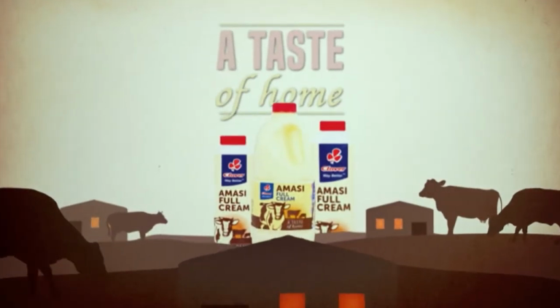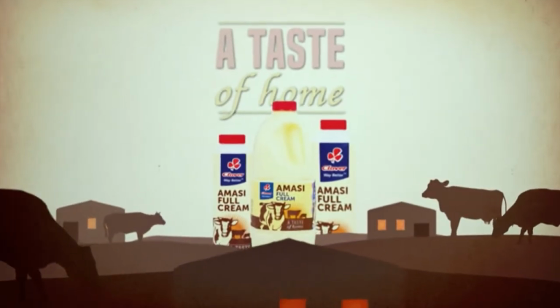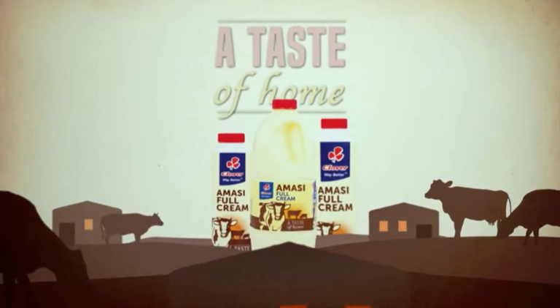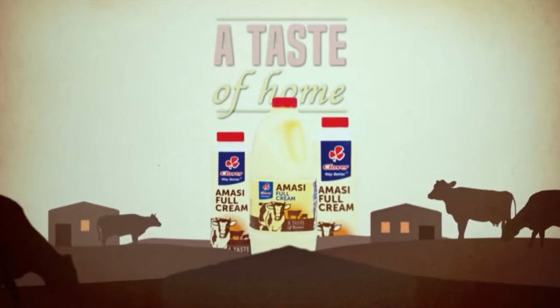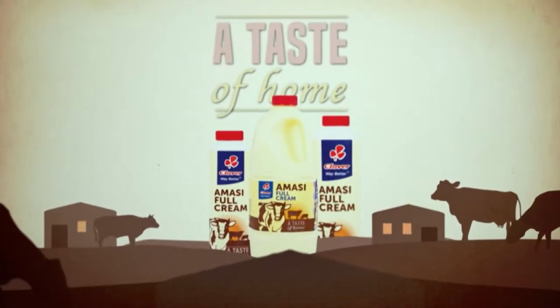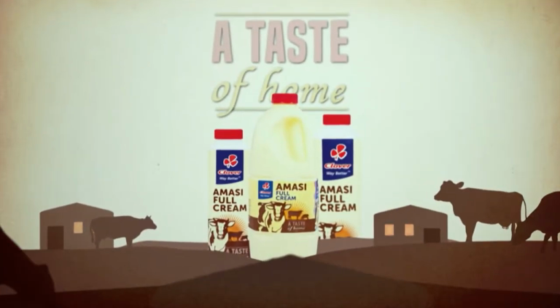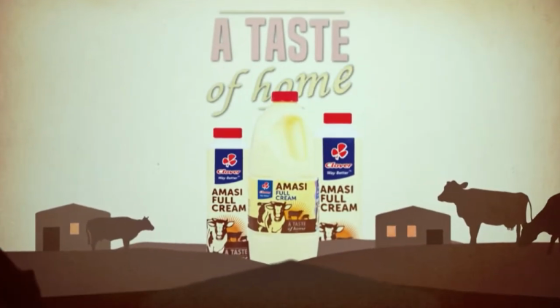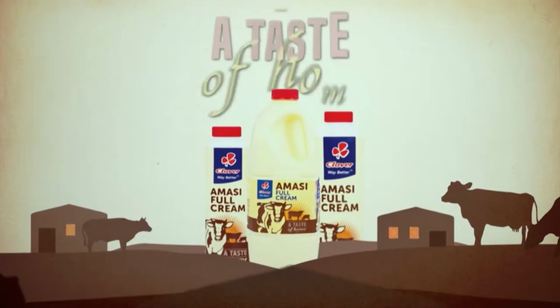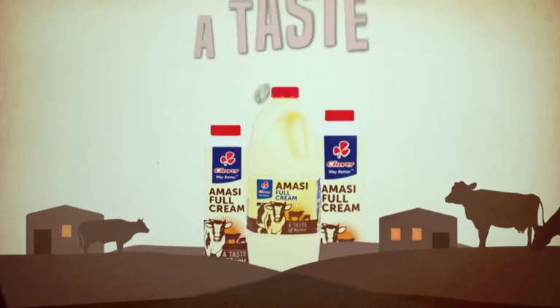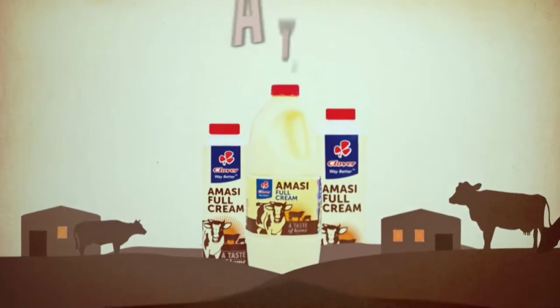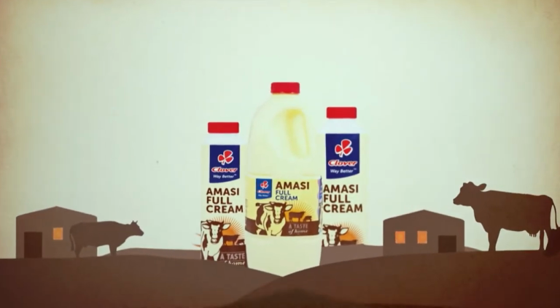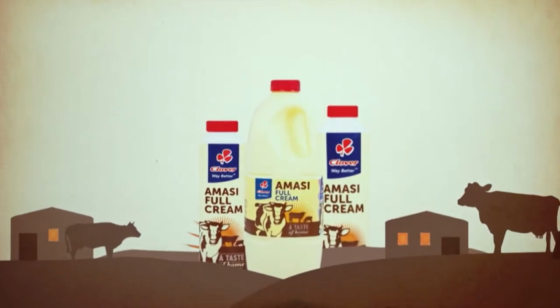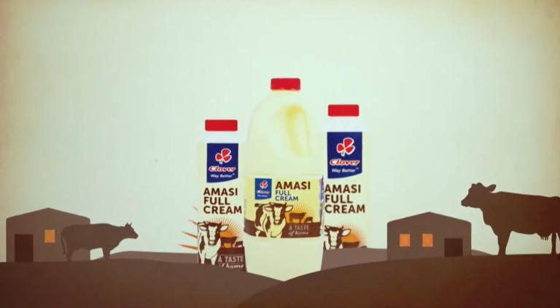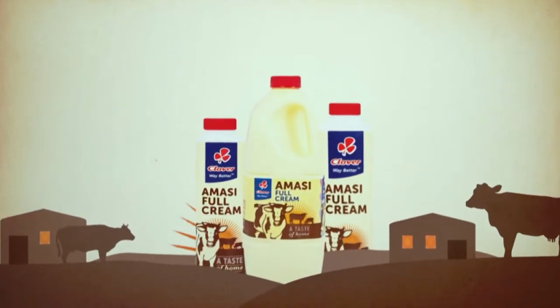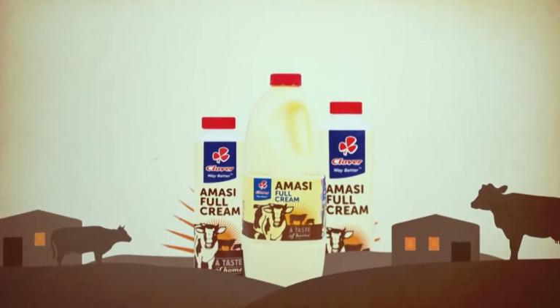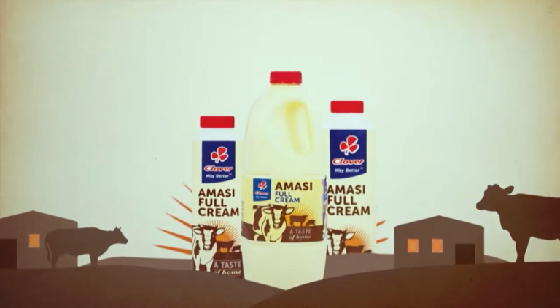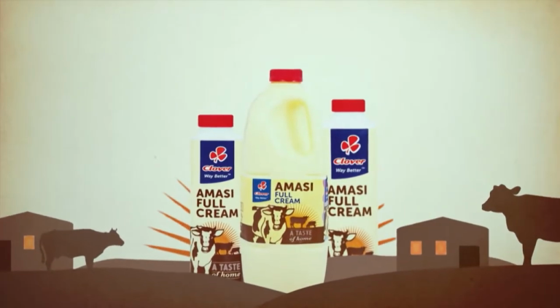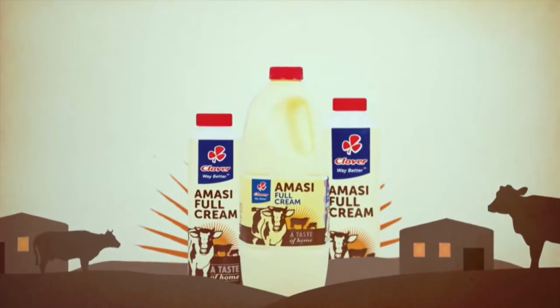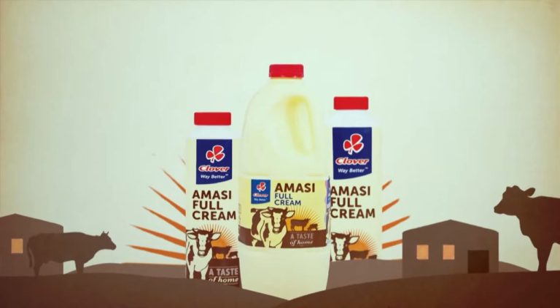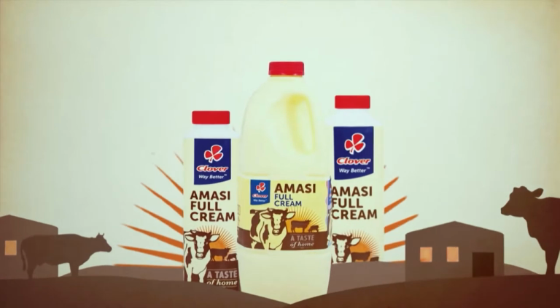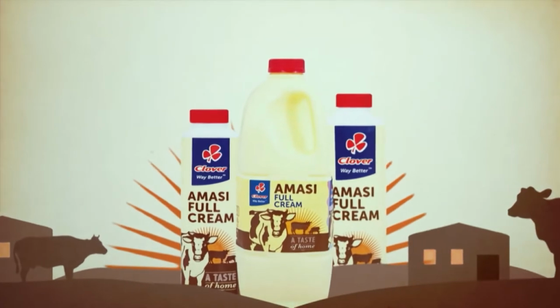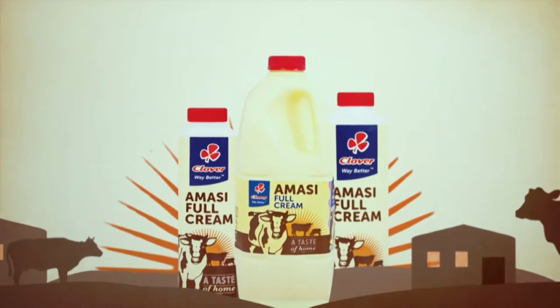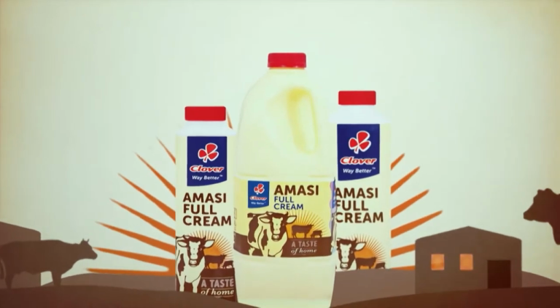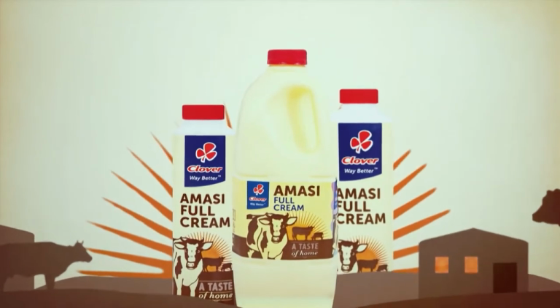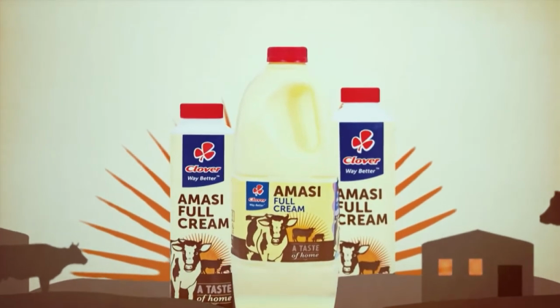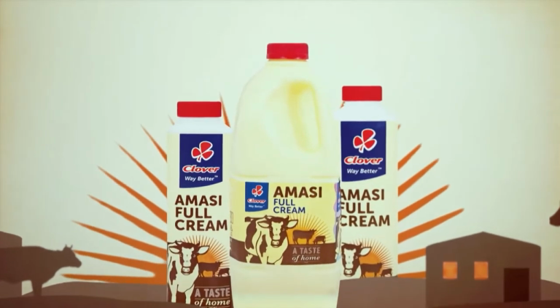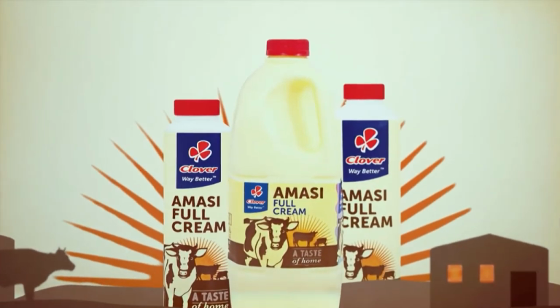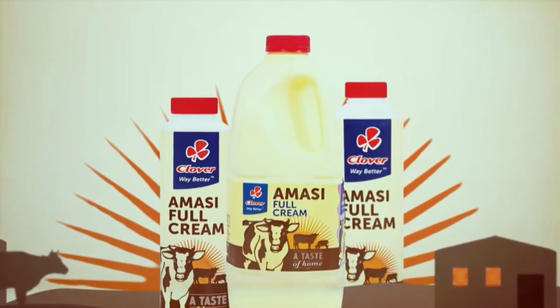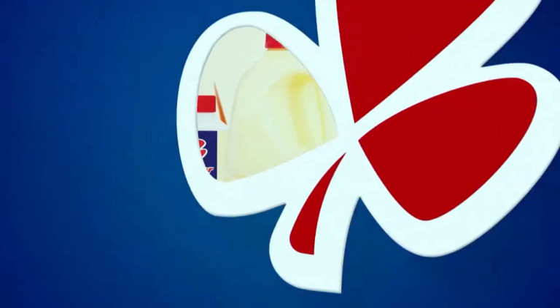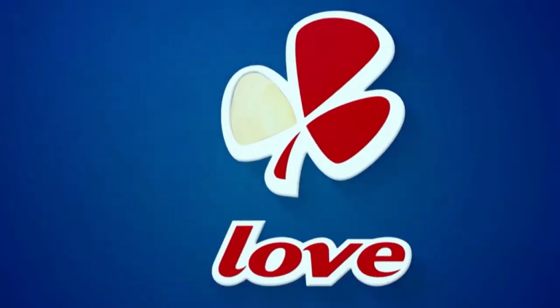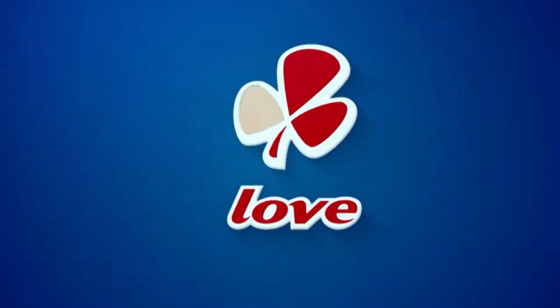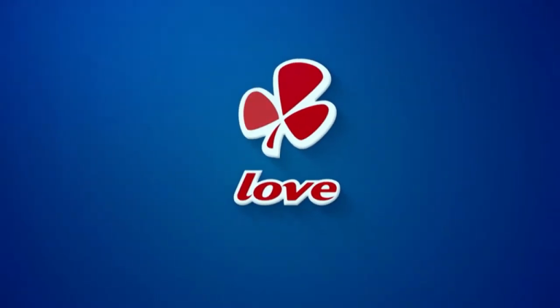Clover Amasi is a thick, creamy masque your family will love. Made with love by Clover.